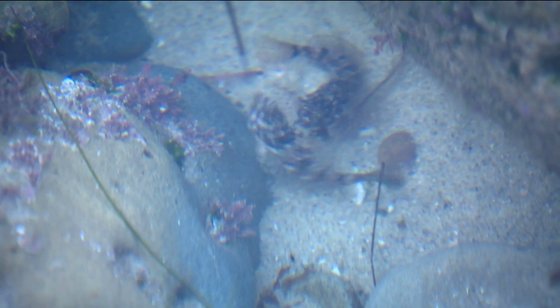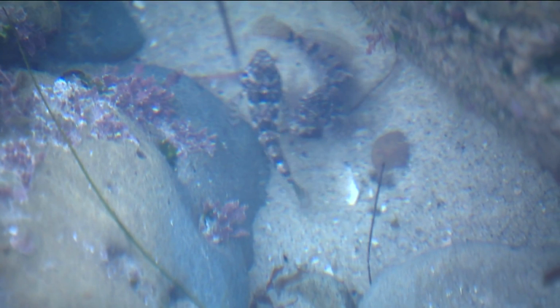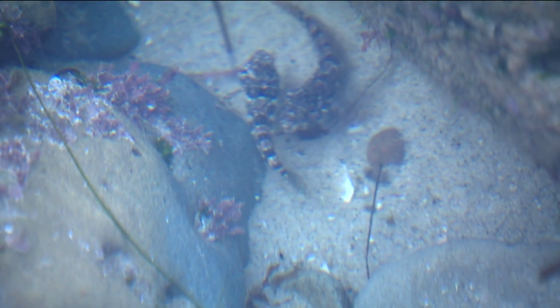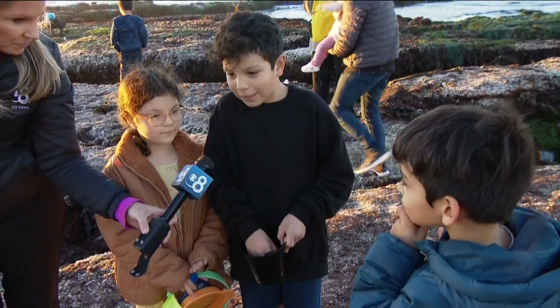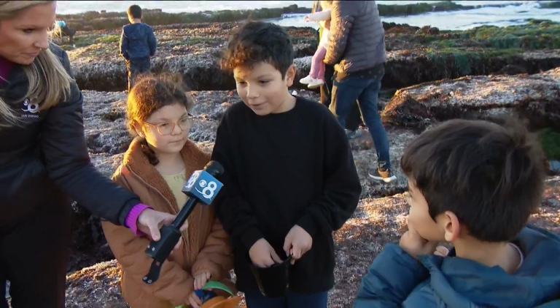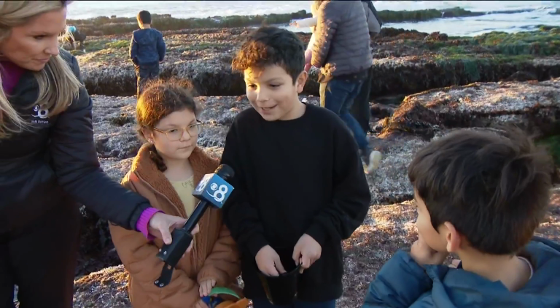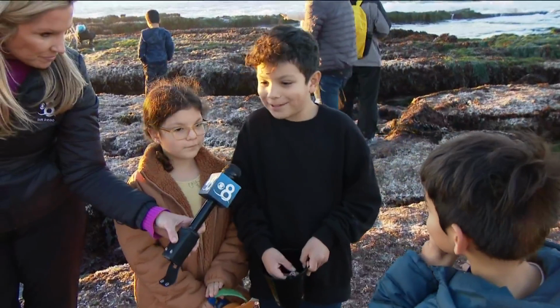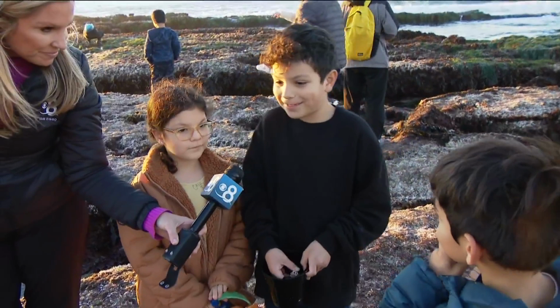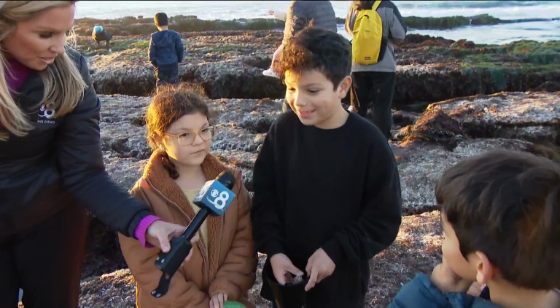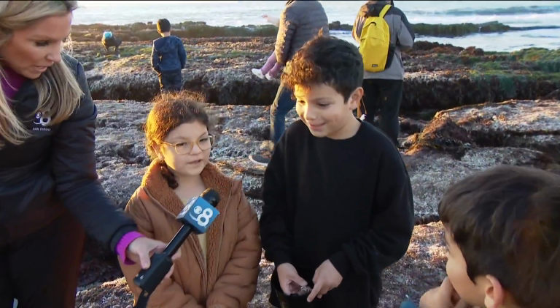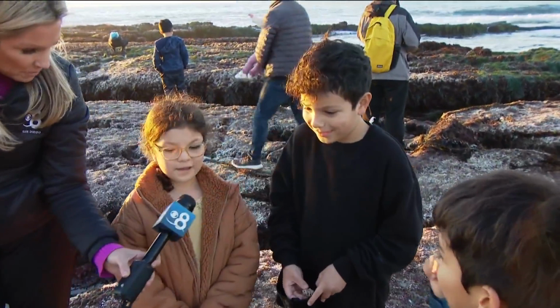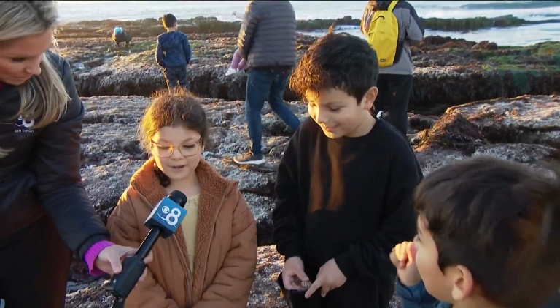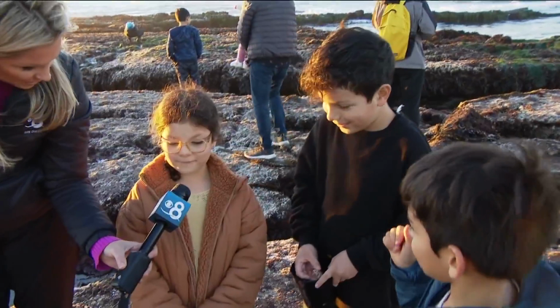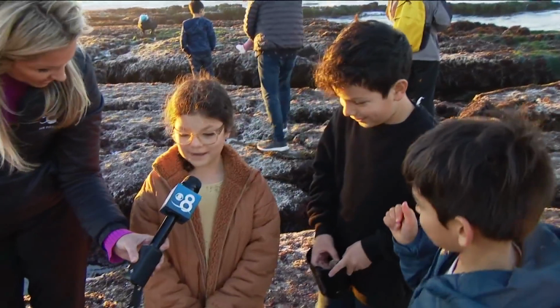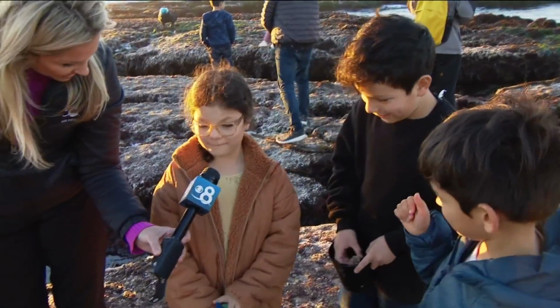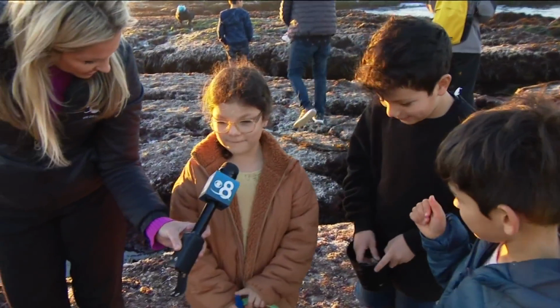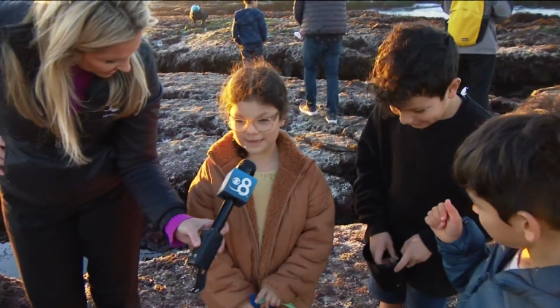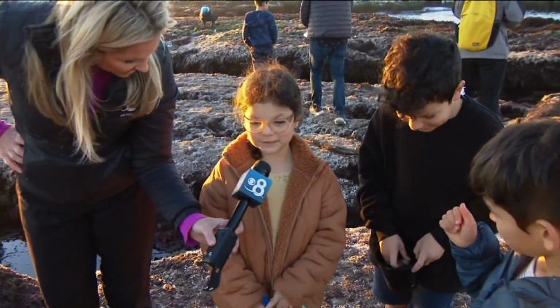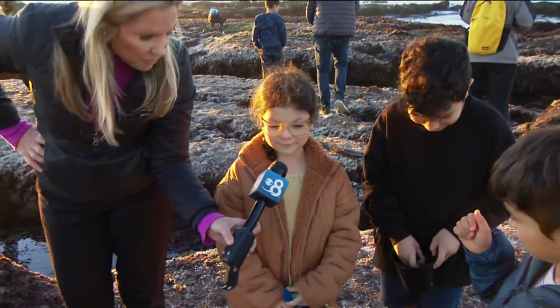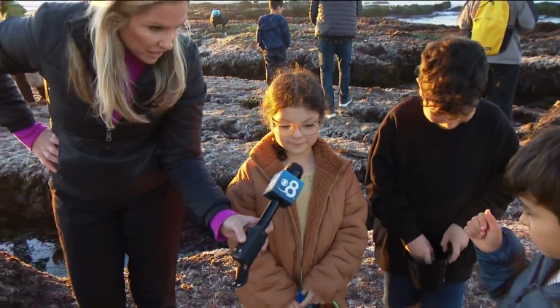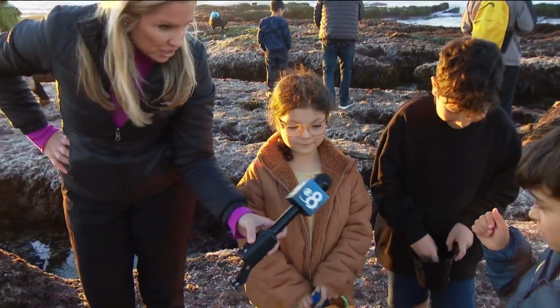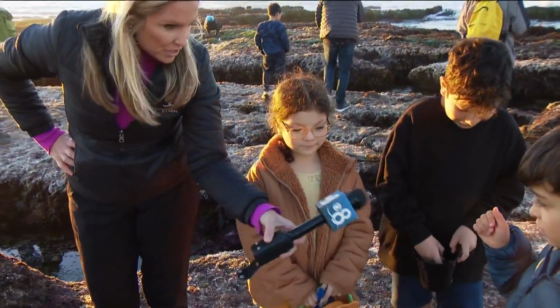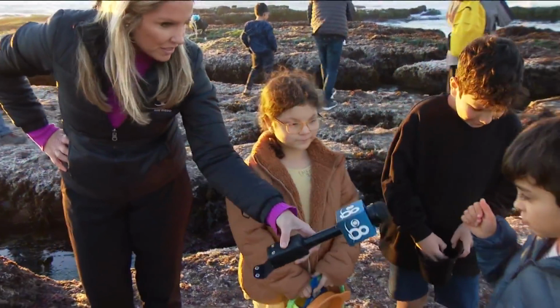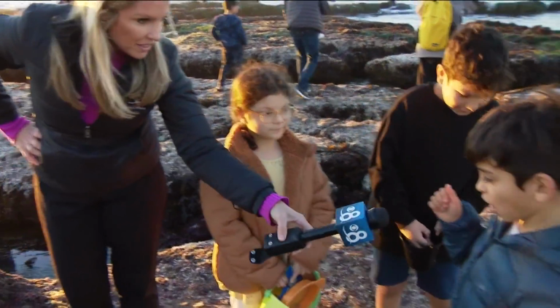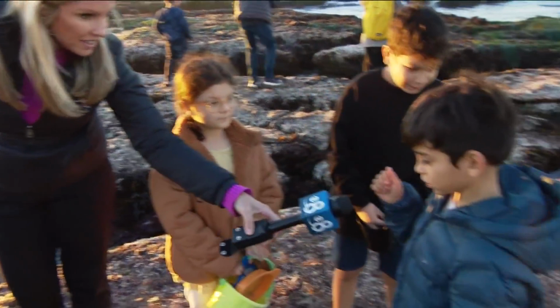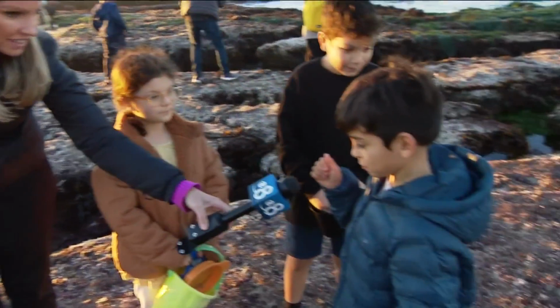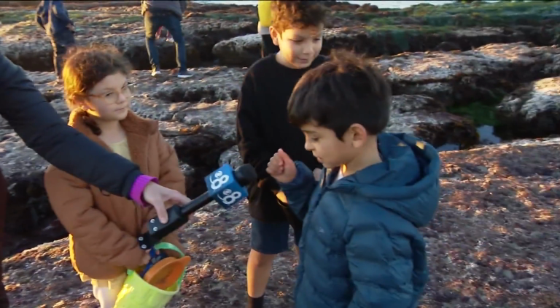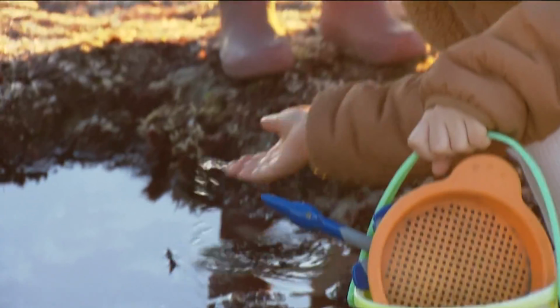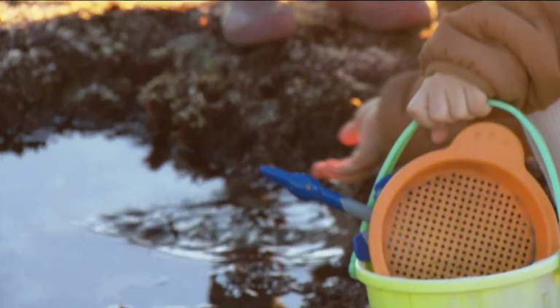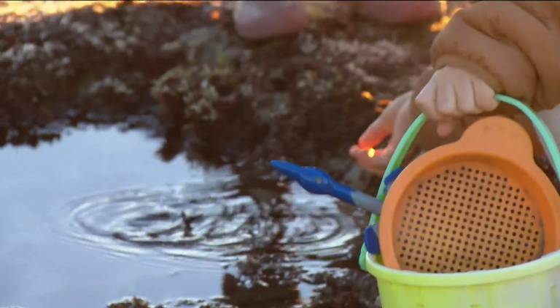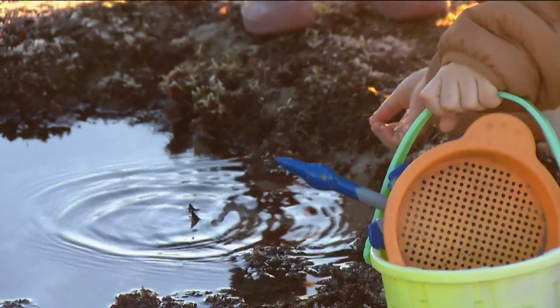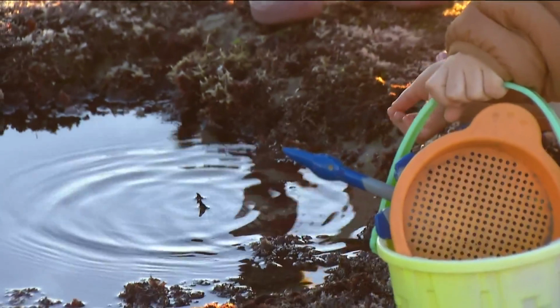What do you hope you find? A crab. I want to find a fish. Octopus. And they just might find one.